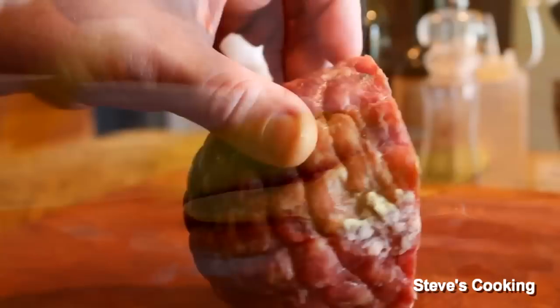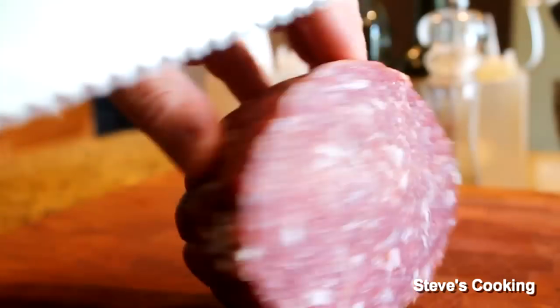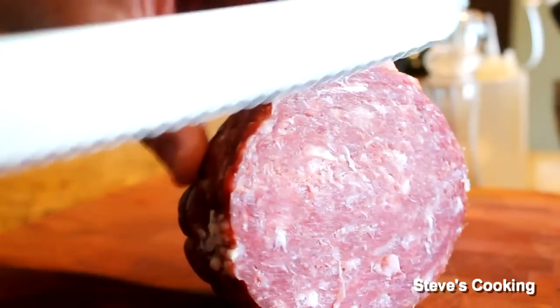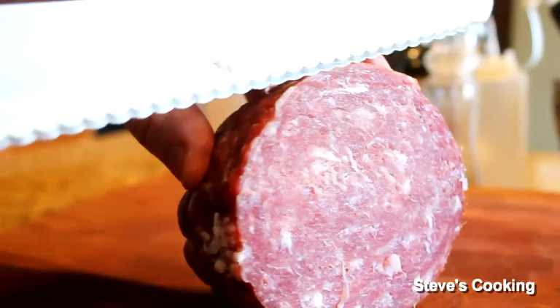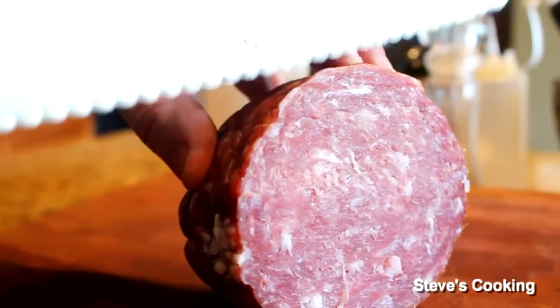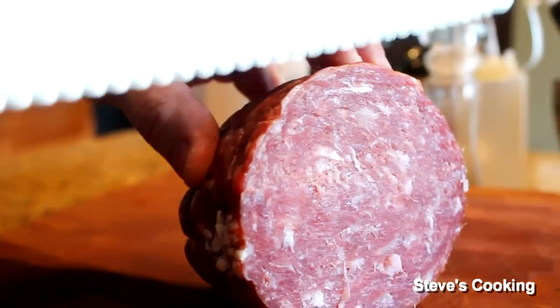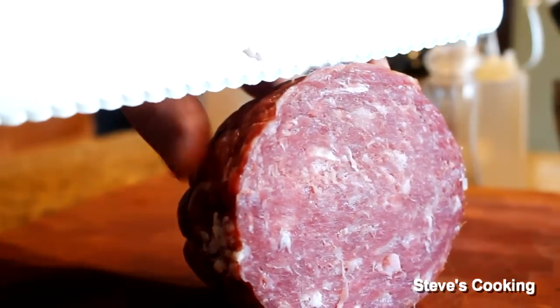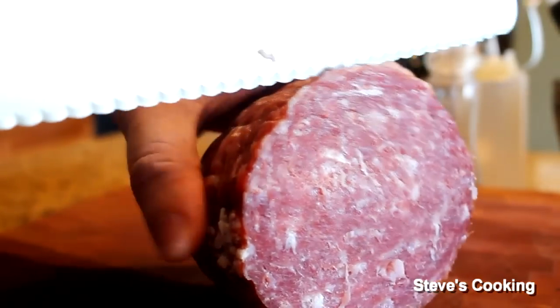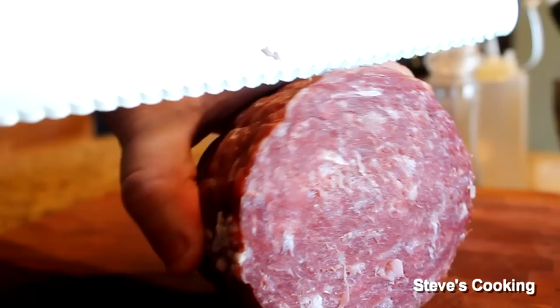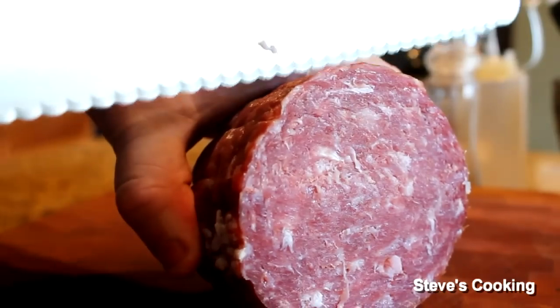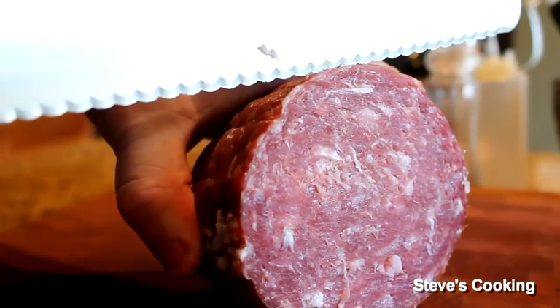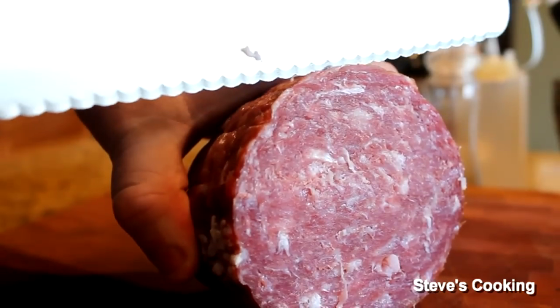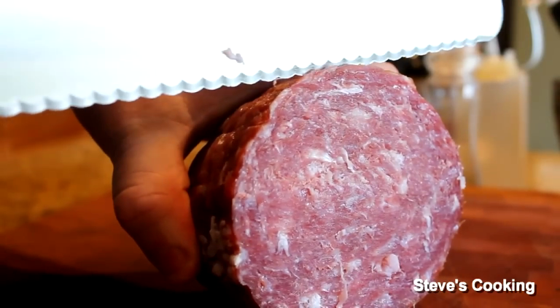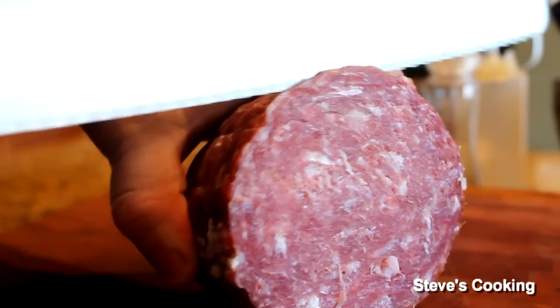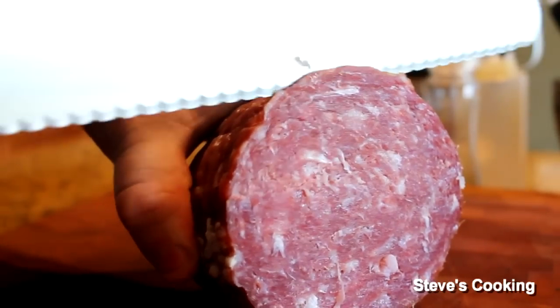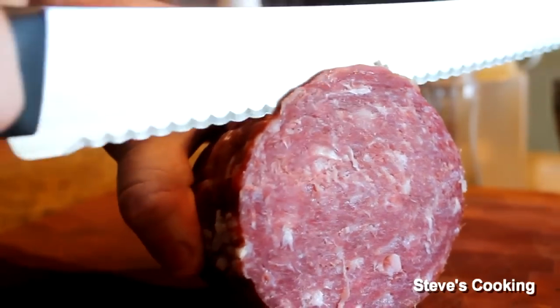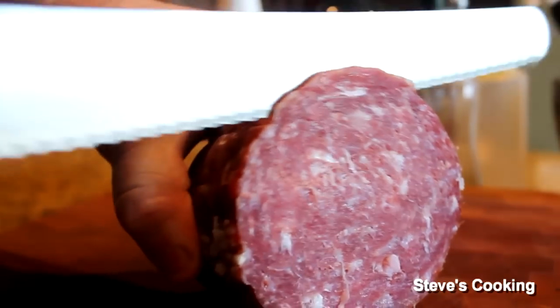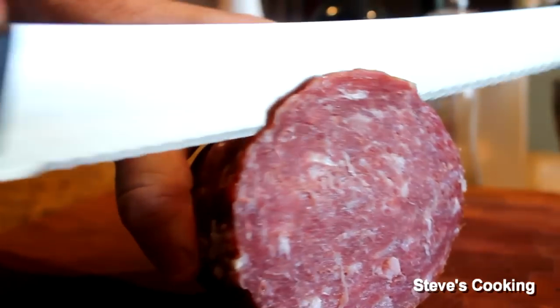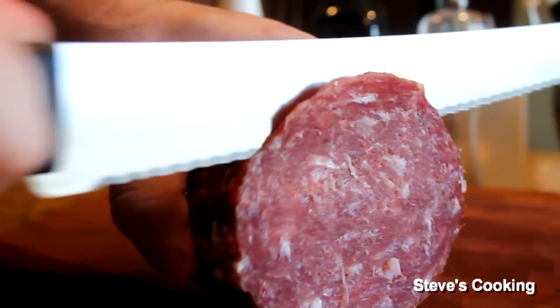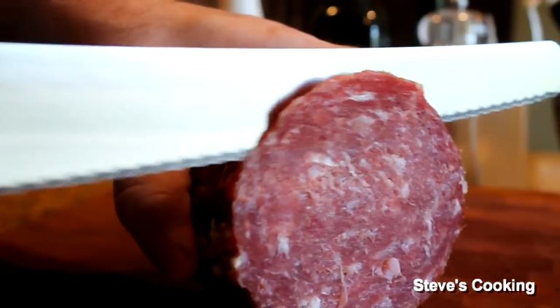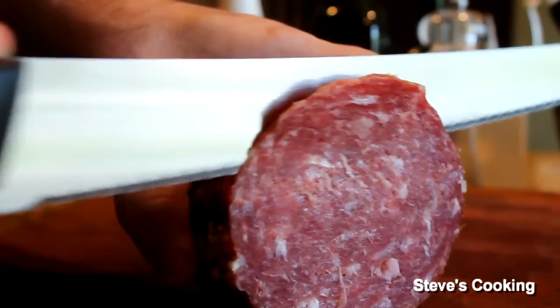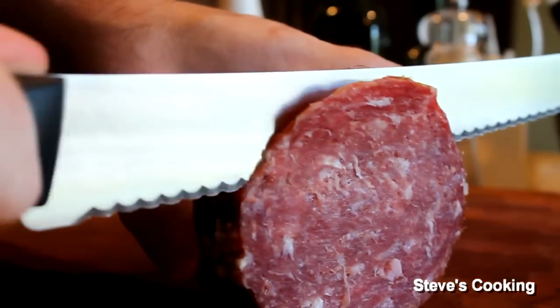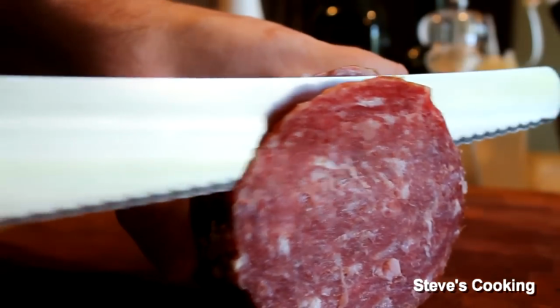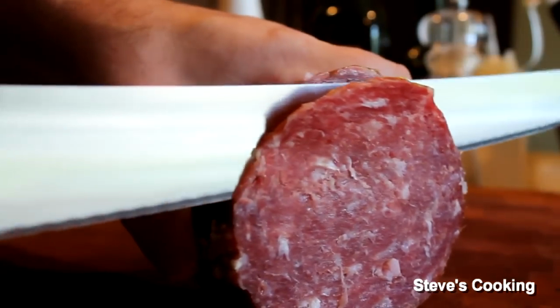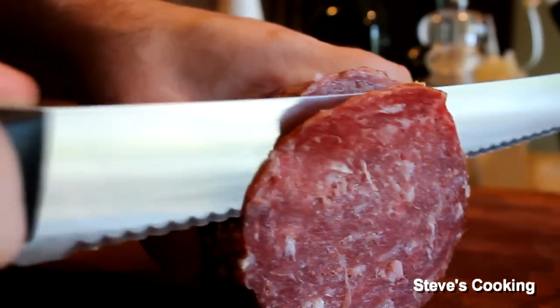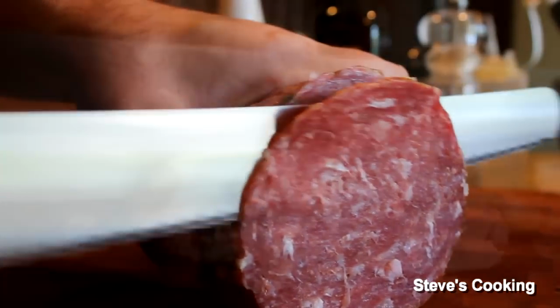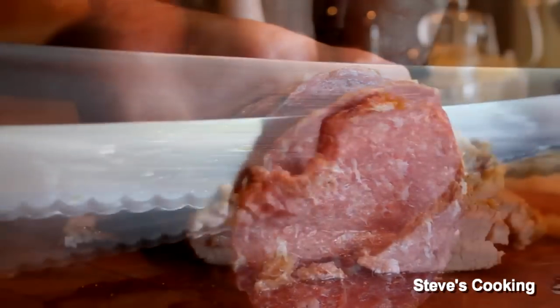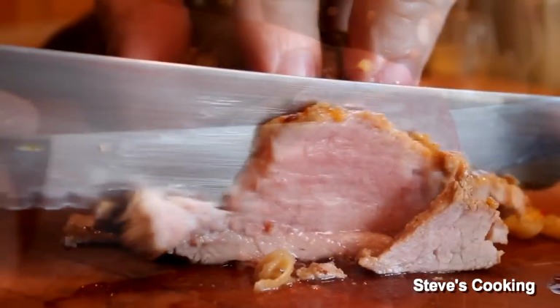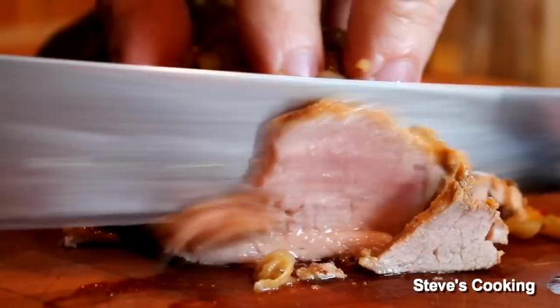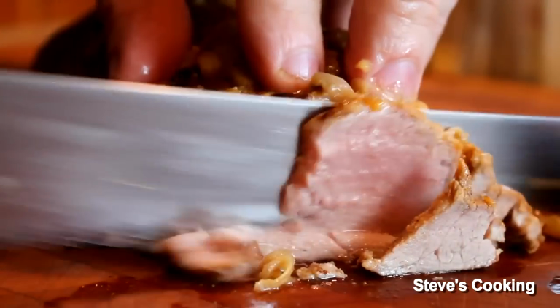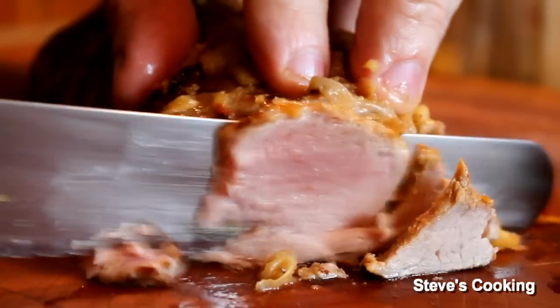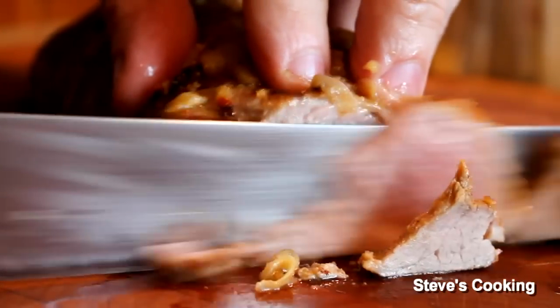And also, some beautiful dry cured salami to go with this.